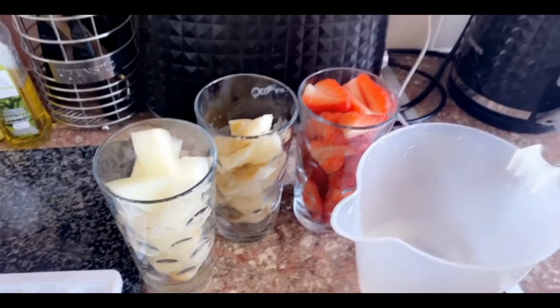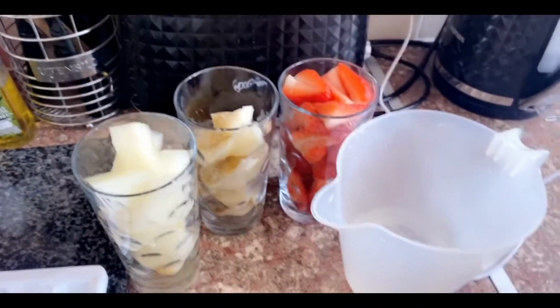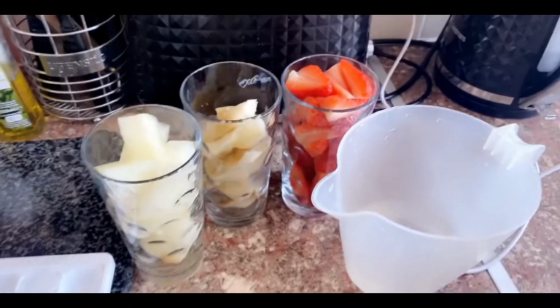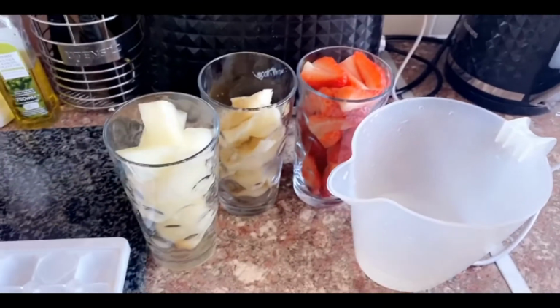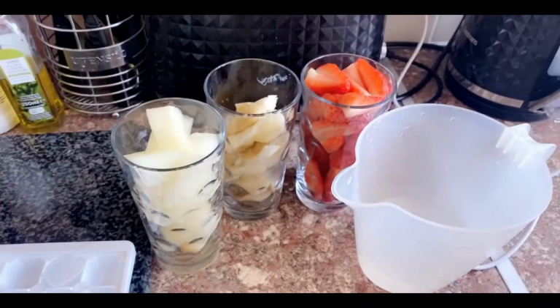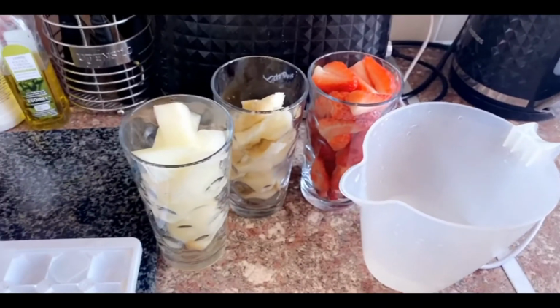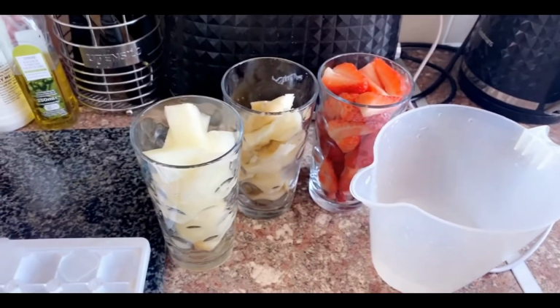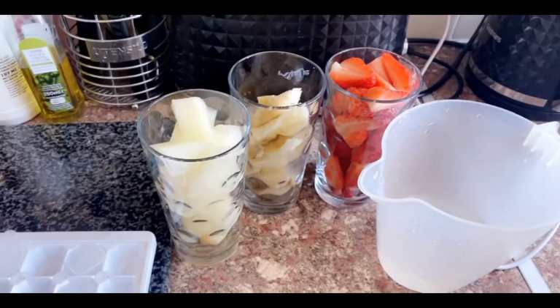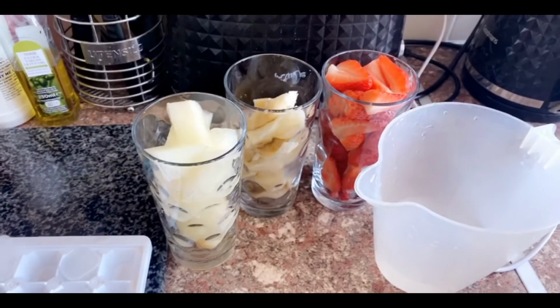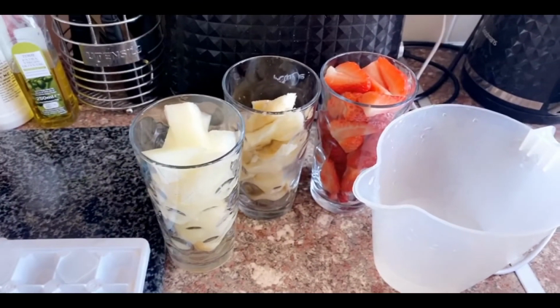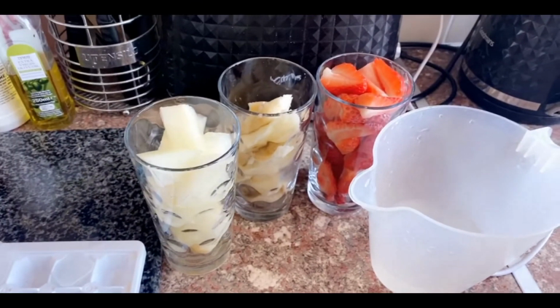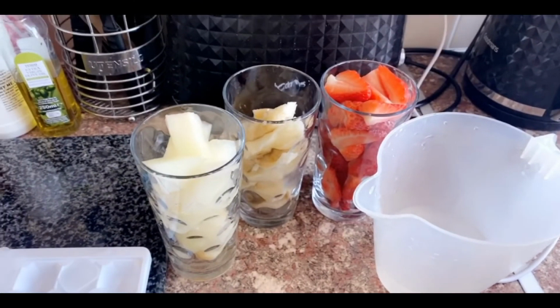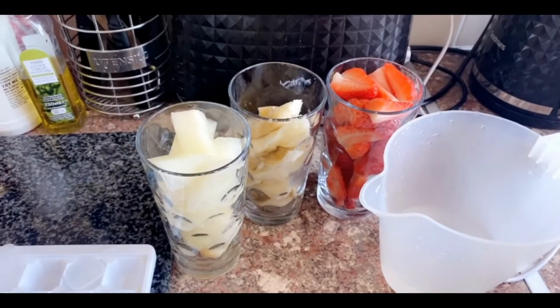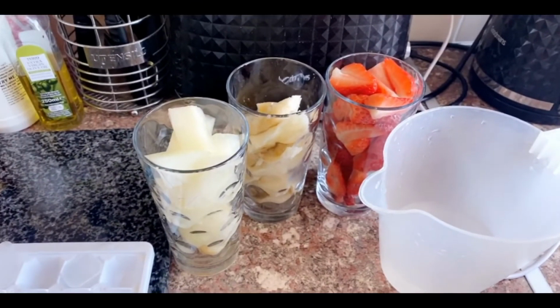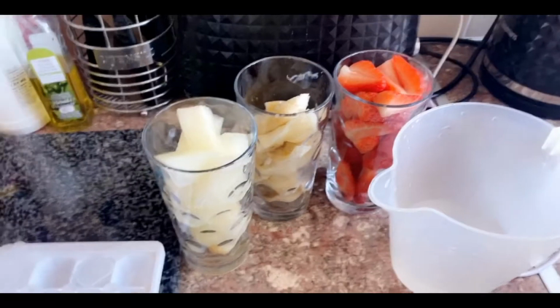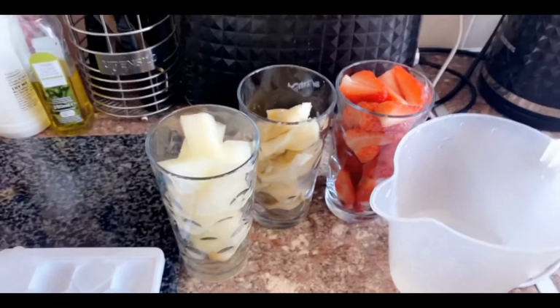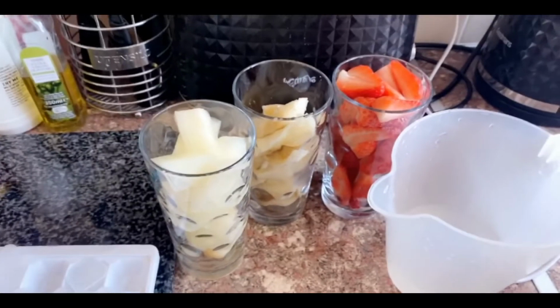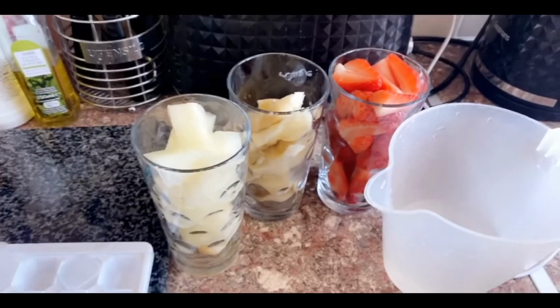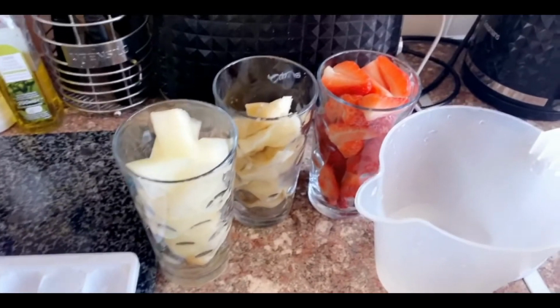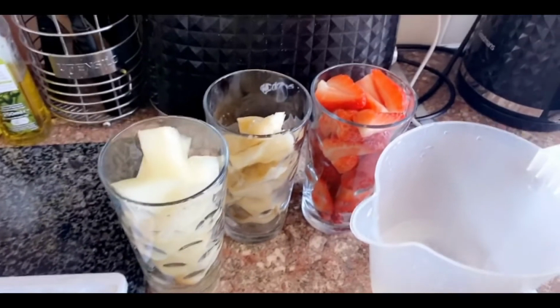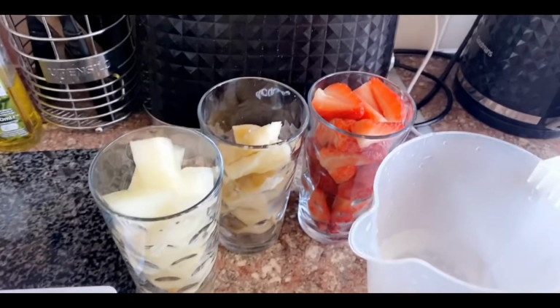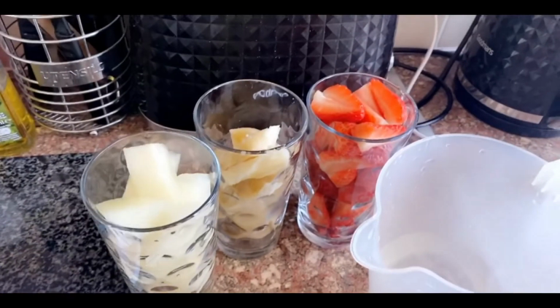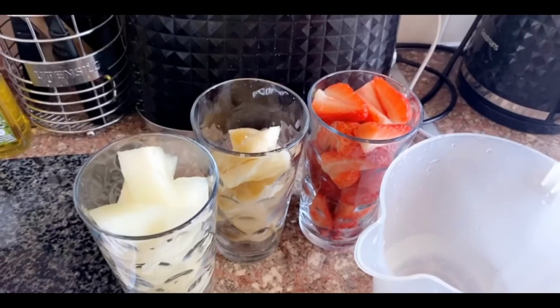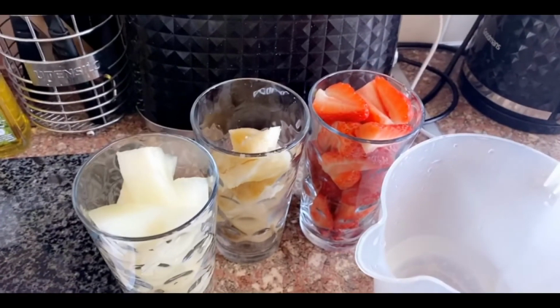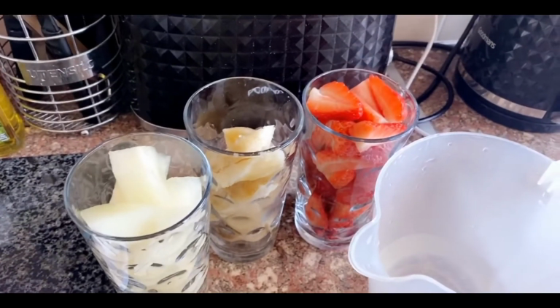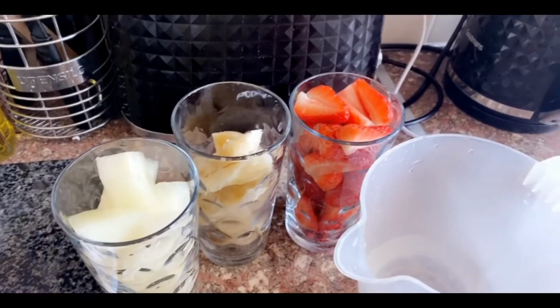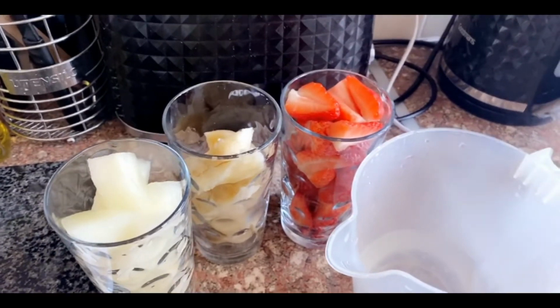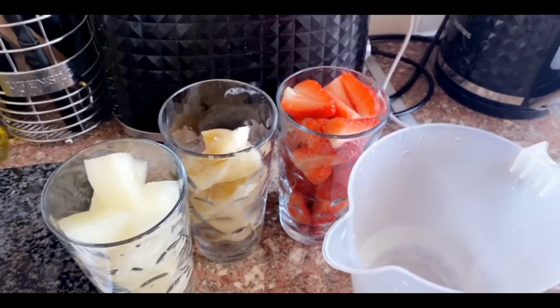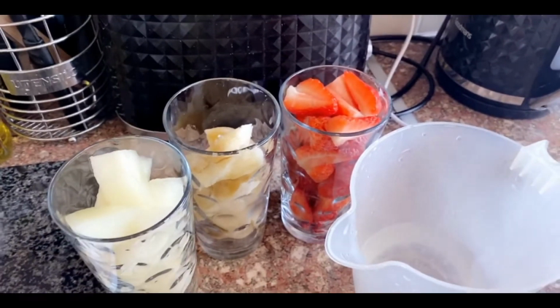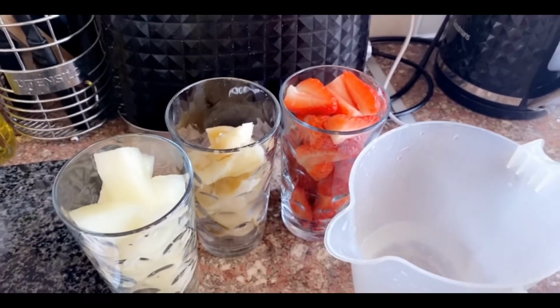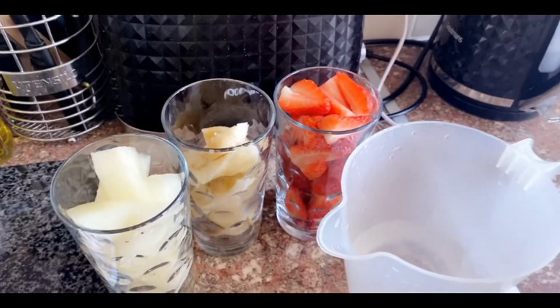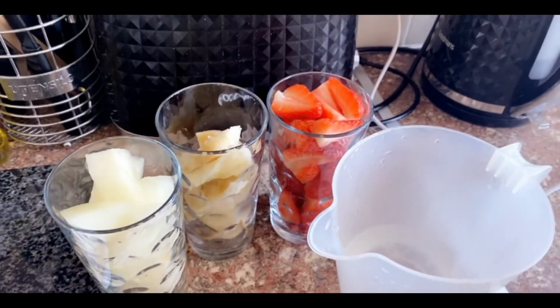Honeydew is full of vitamin D, nutrients, and potassium — and so is banana. Strawberries are also full of vitamin D.